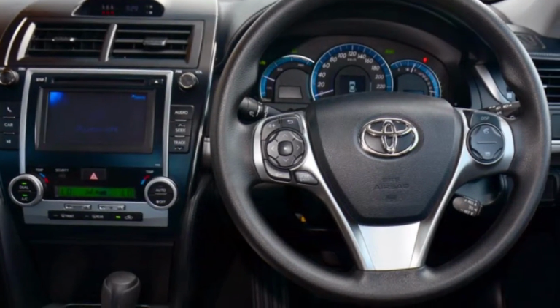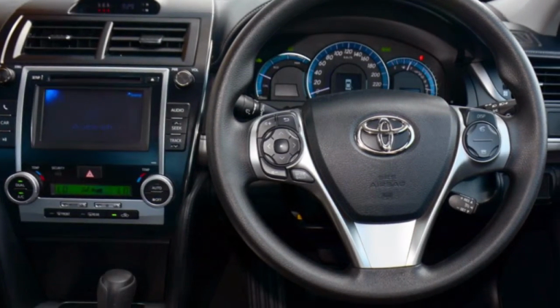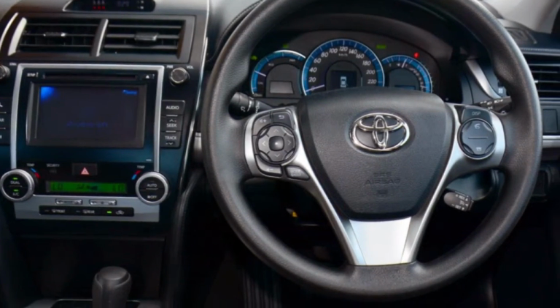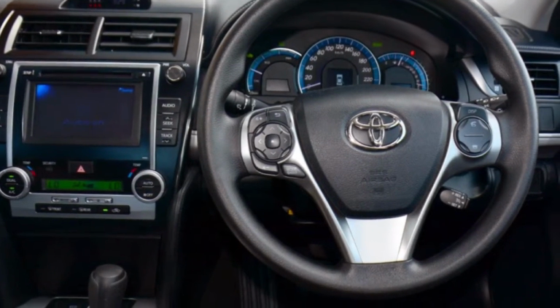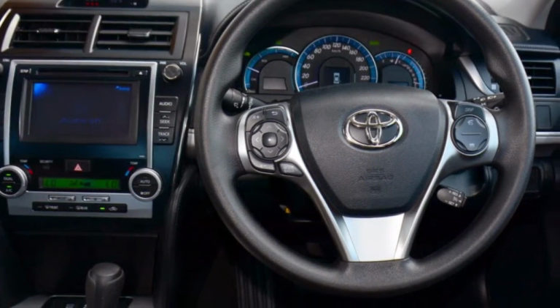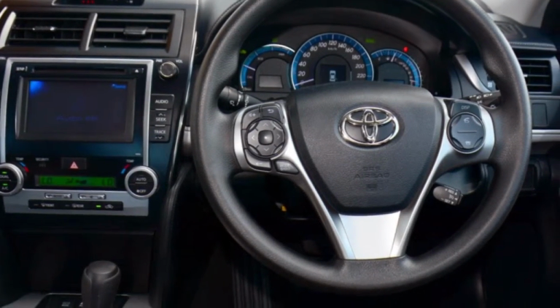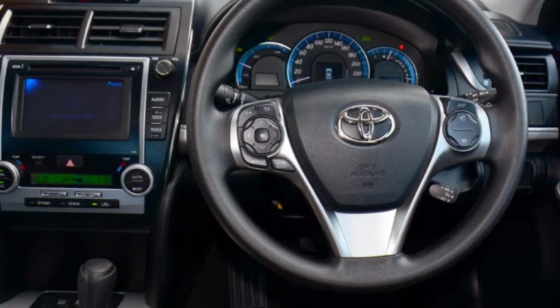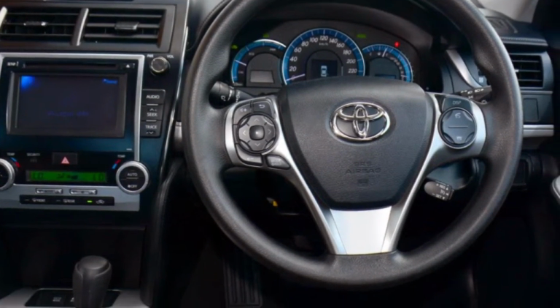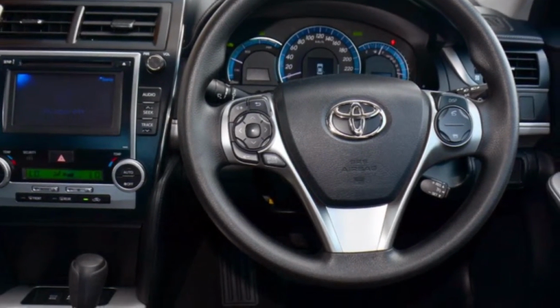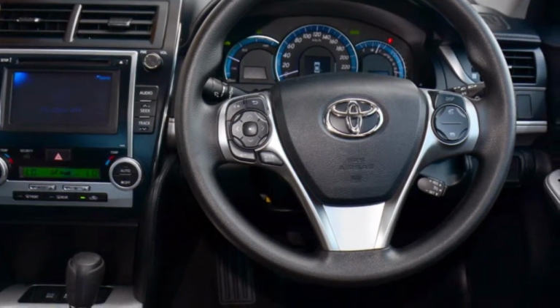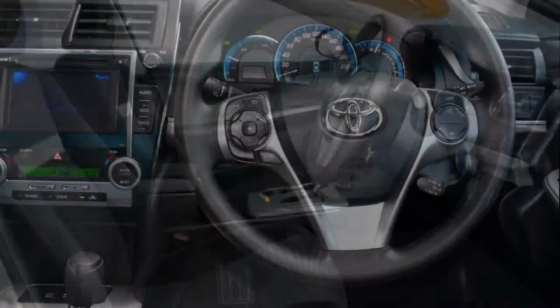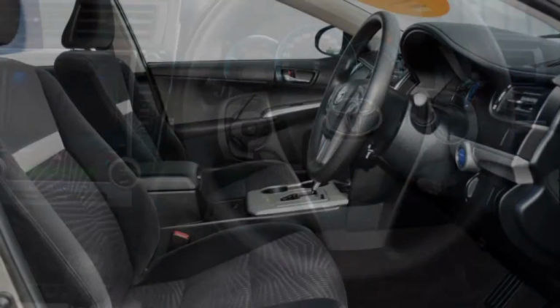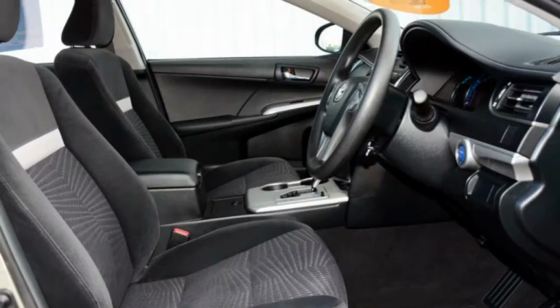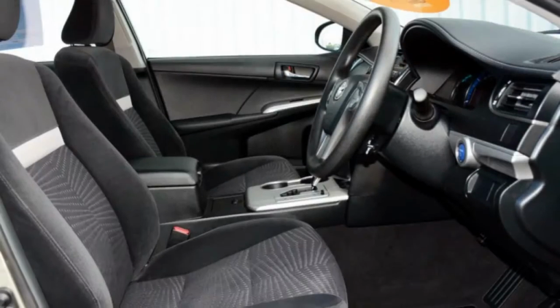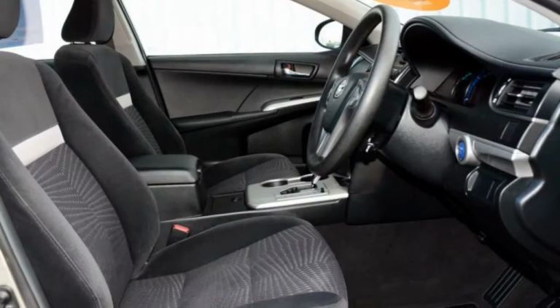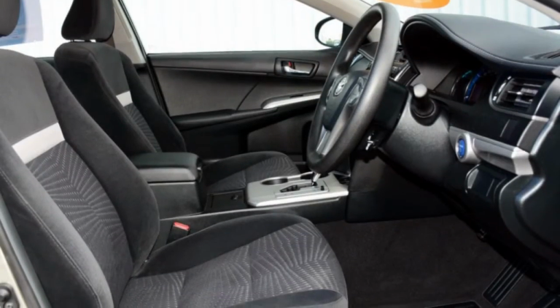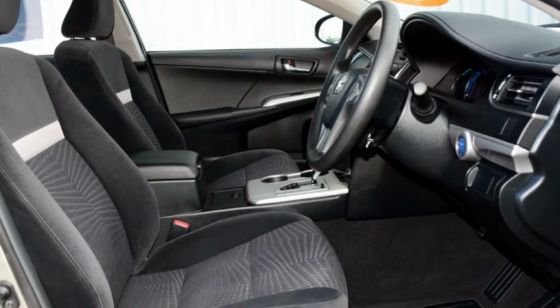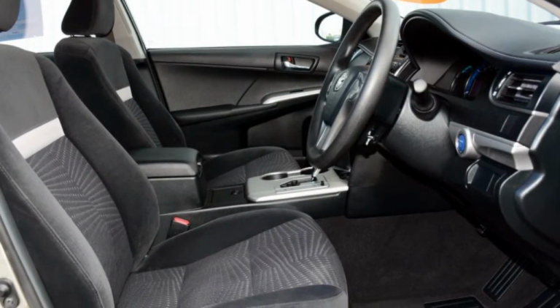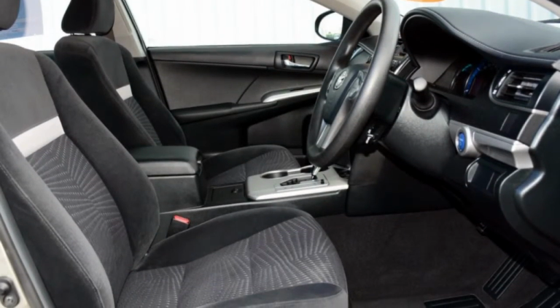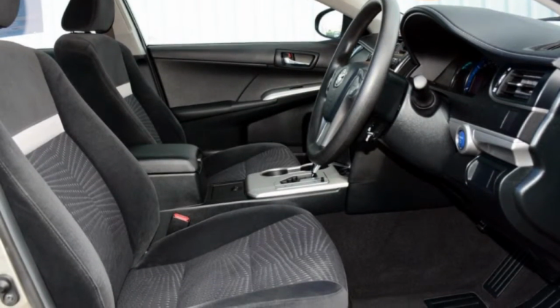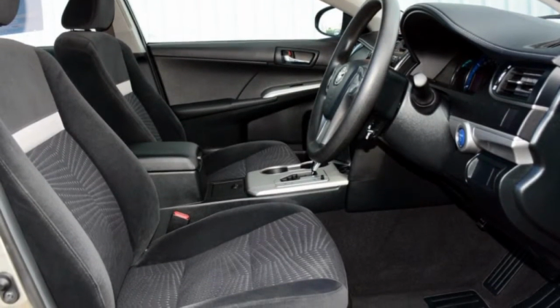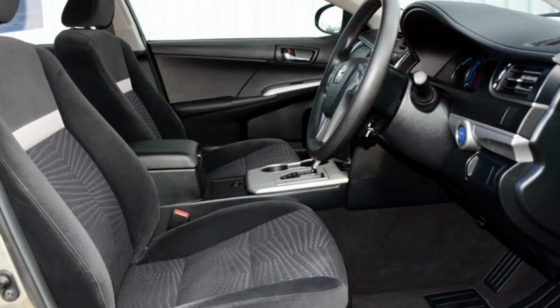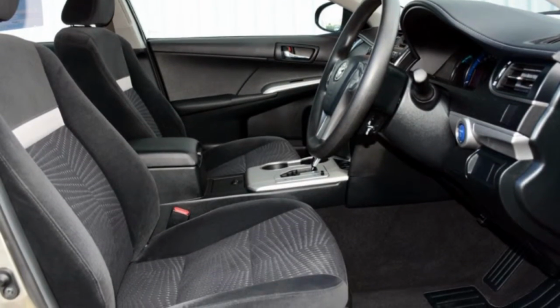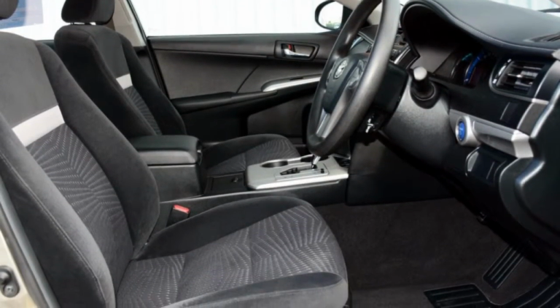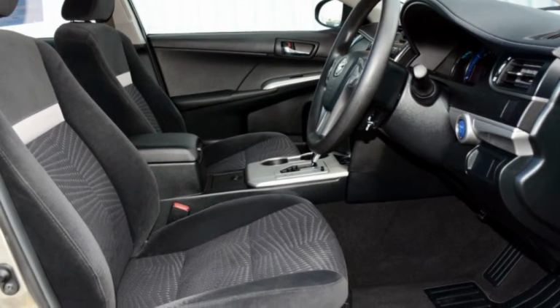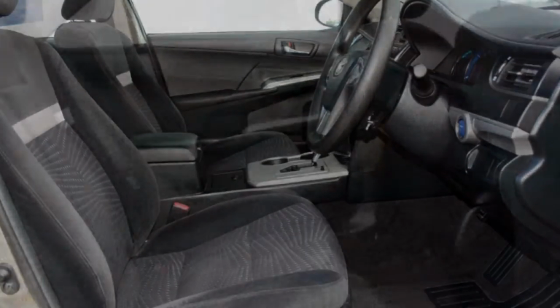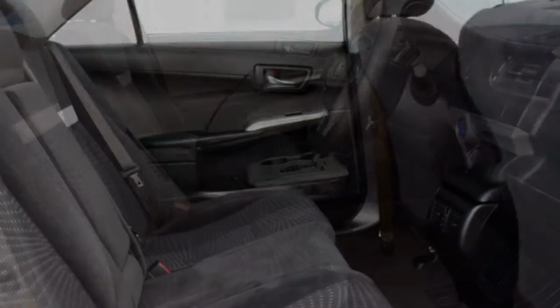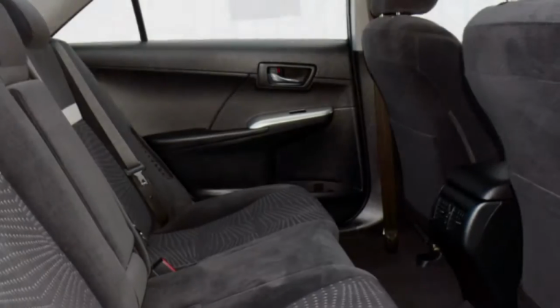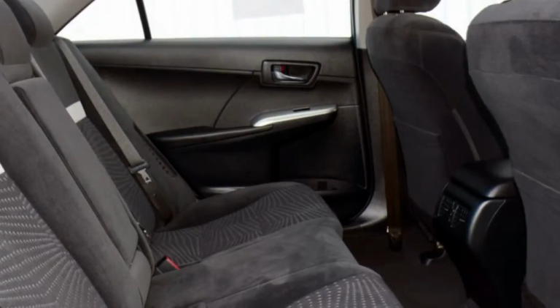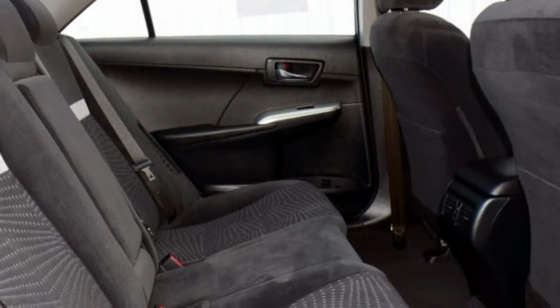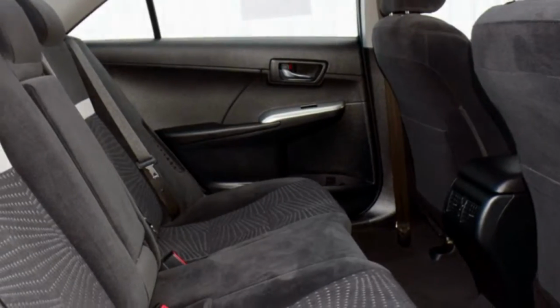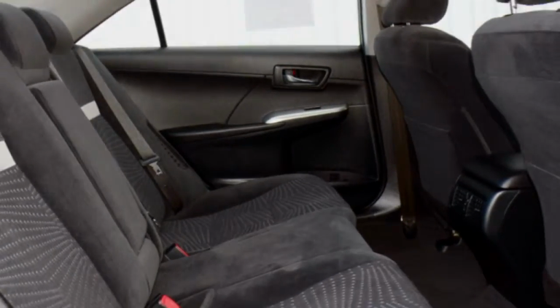Remote central locking, cruise control, alloy wheels, power steering, climate control and more.